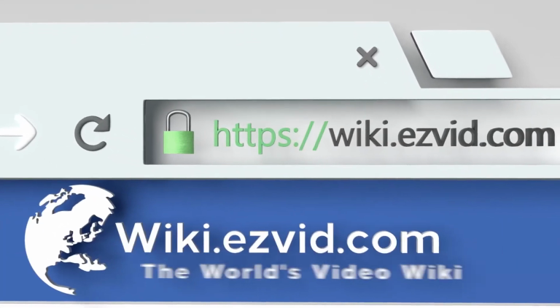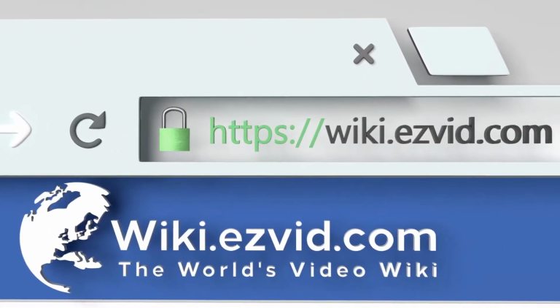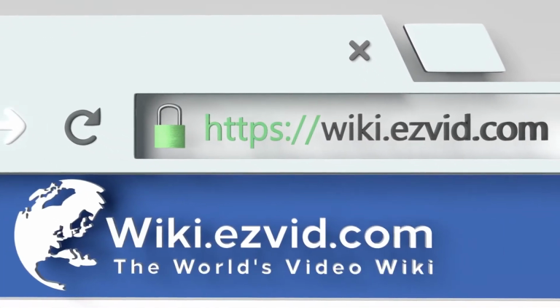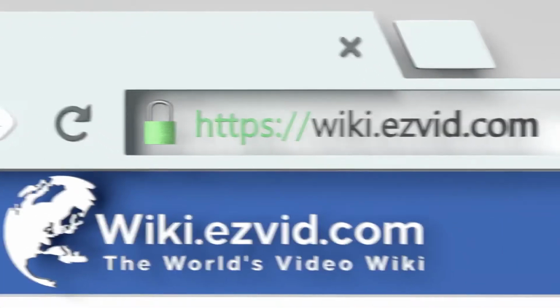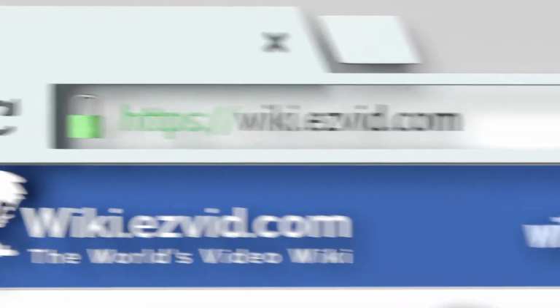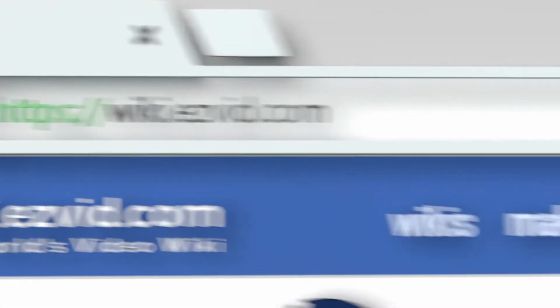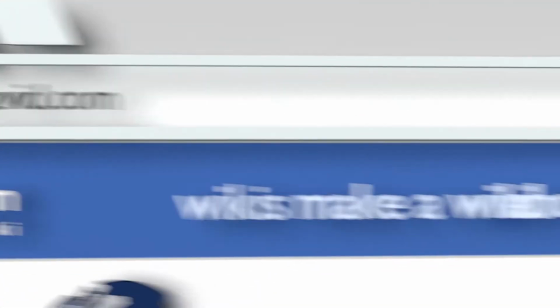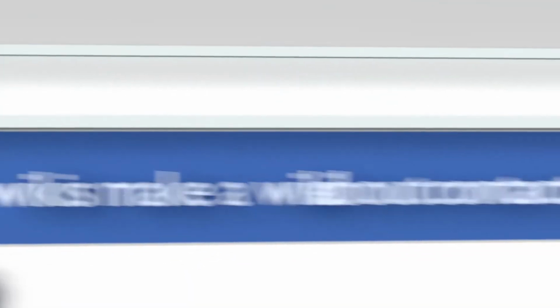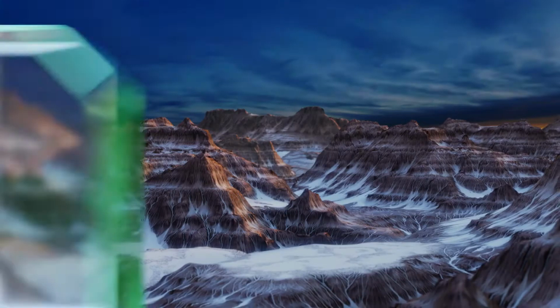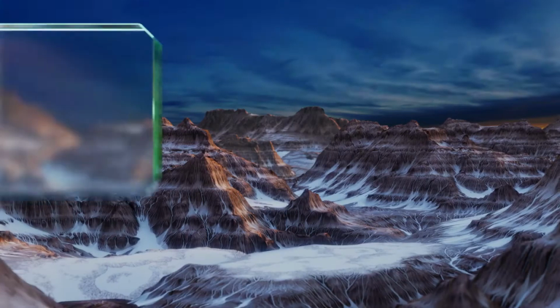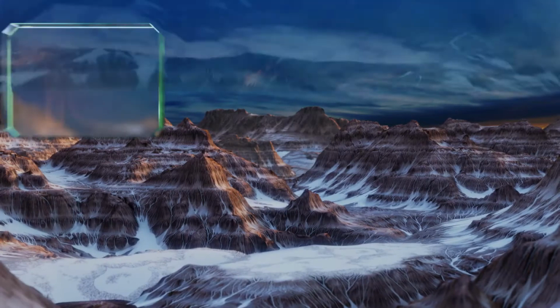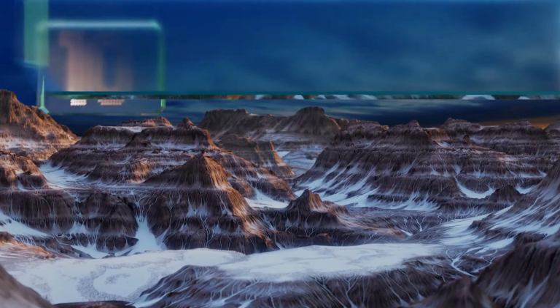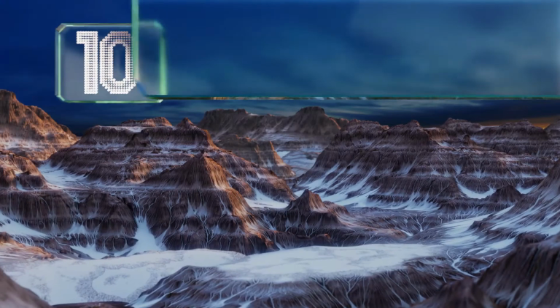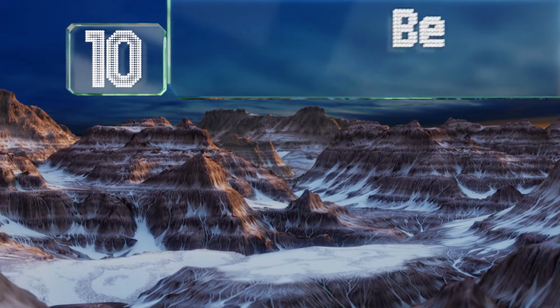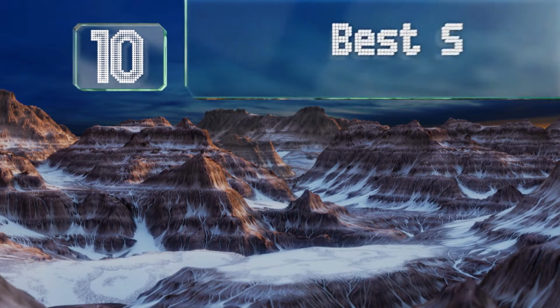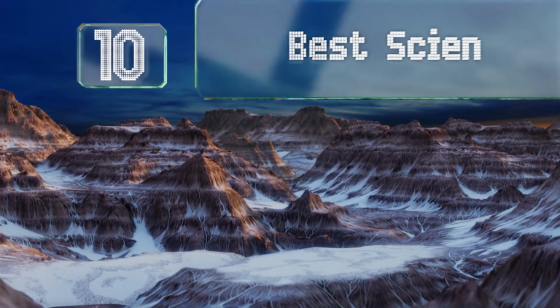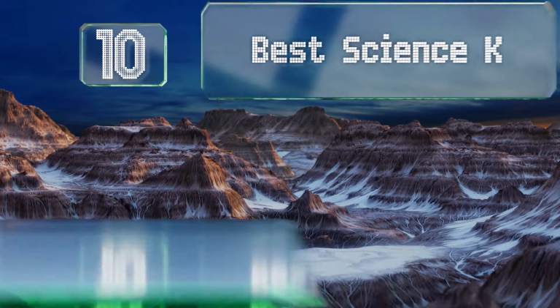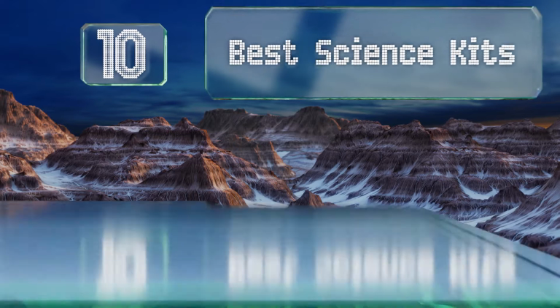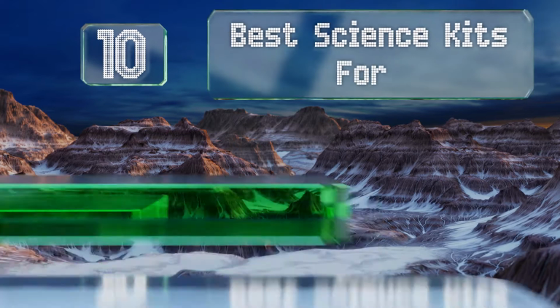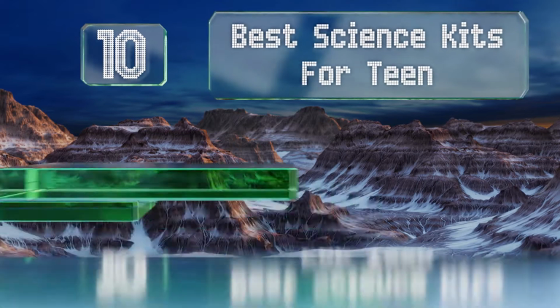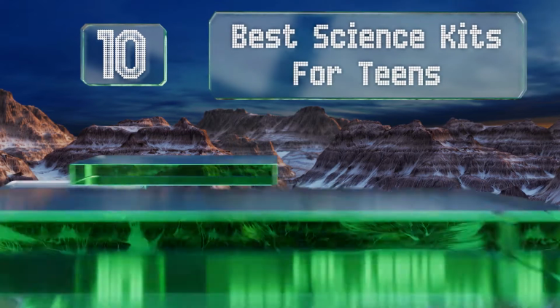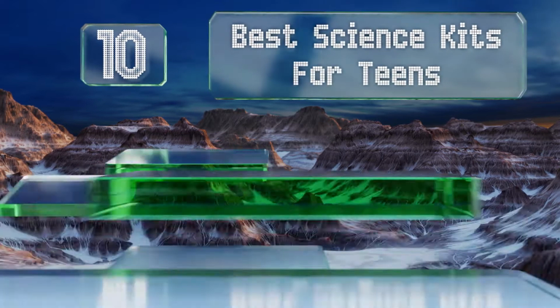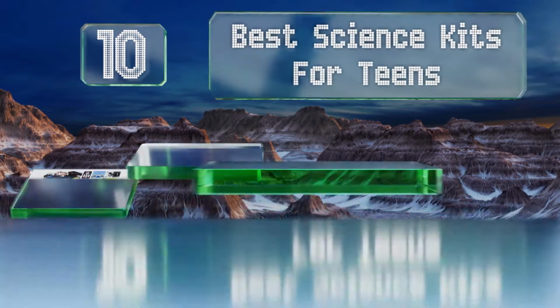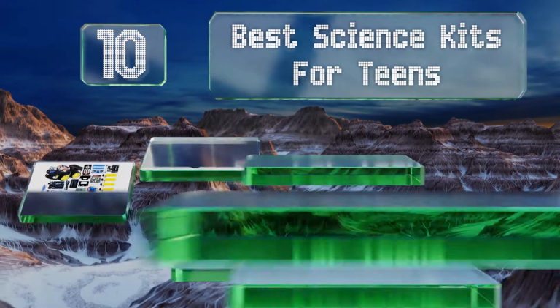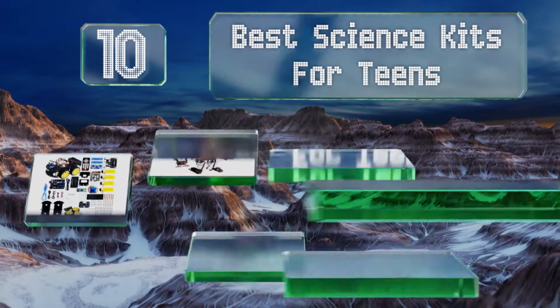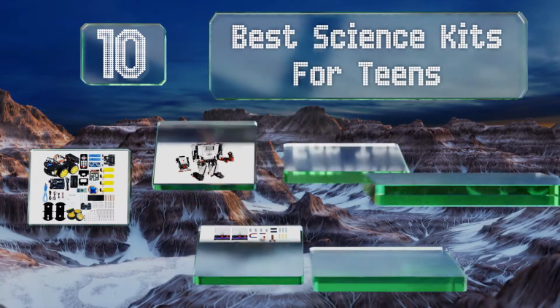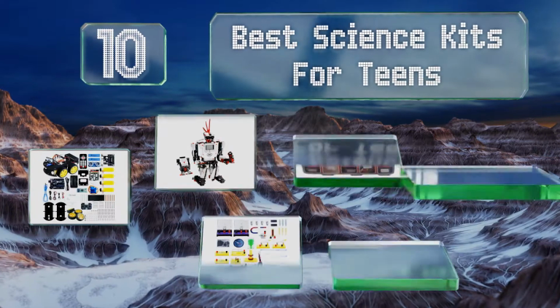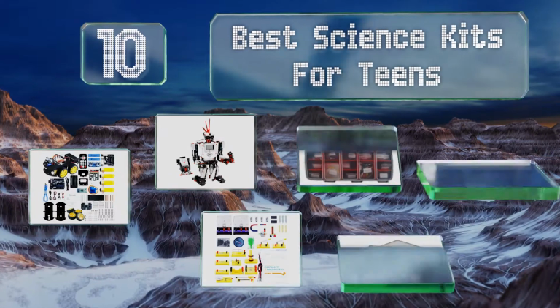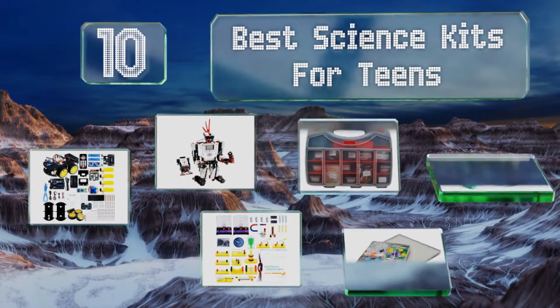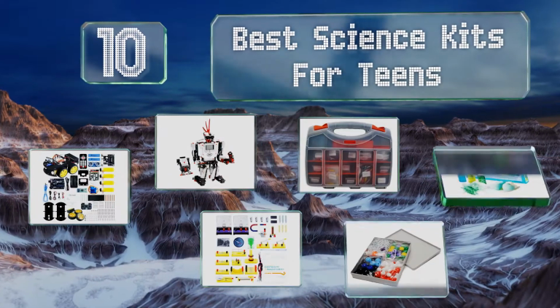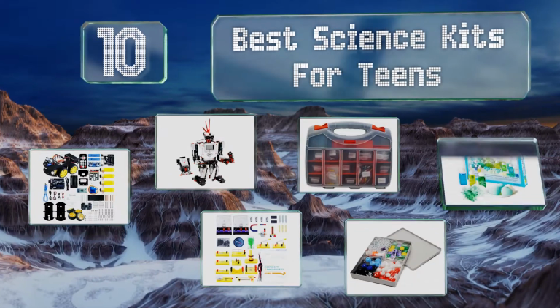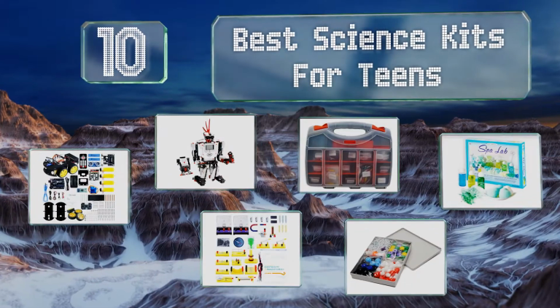EasyVid presents the 10 best science kits for teens. Let's get started with the list.